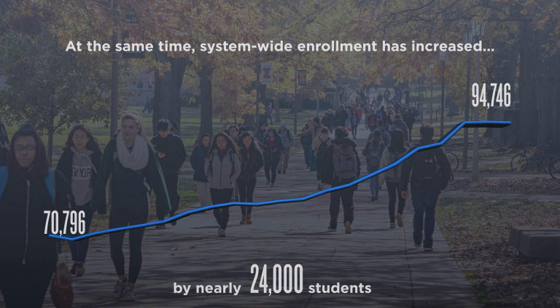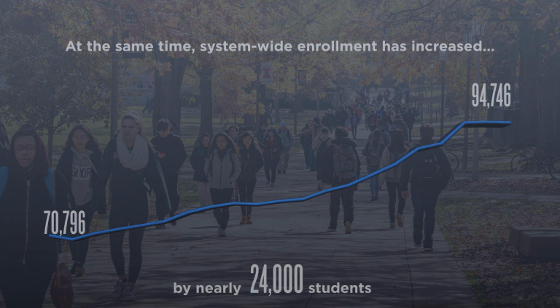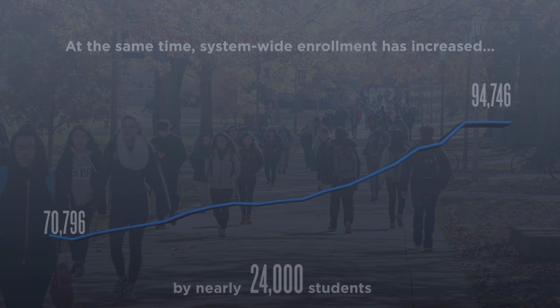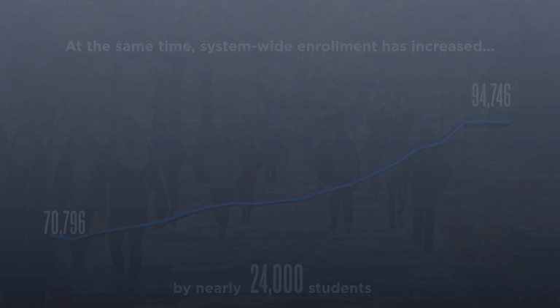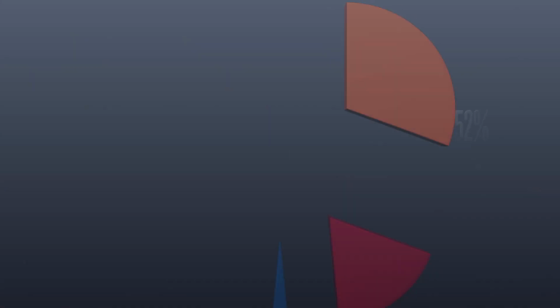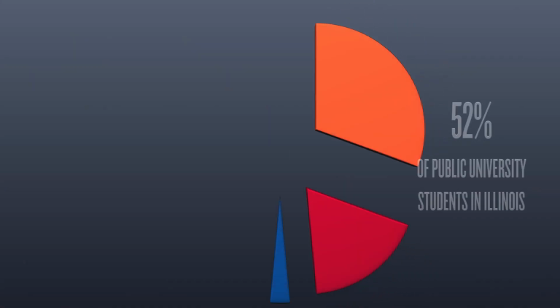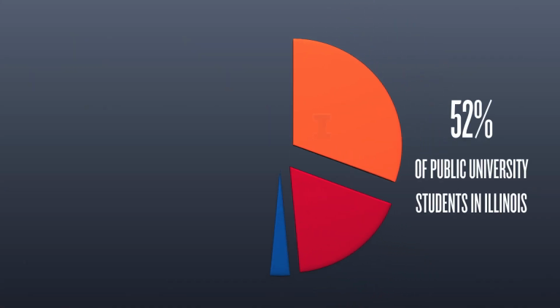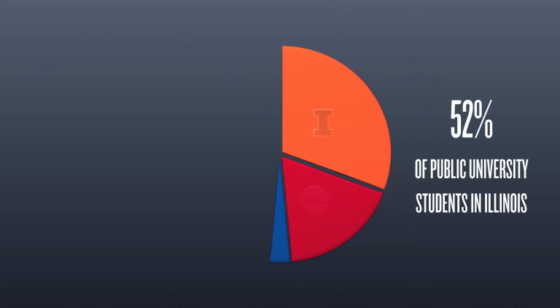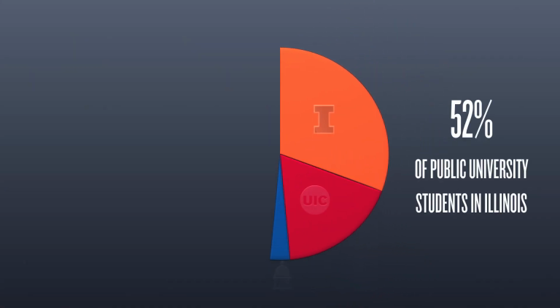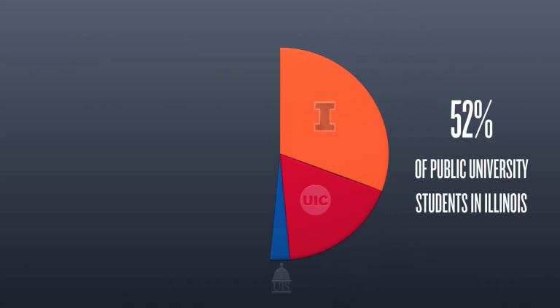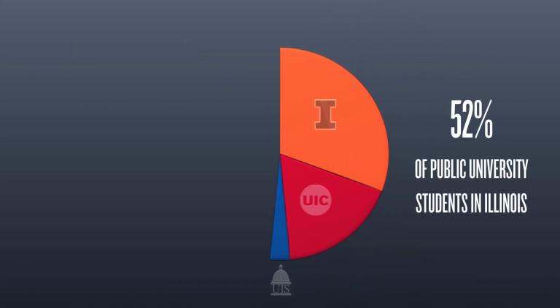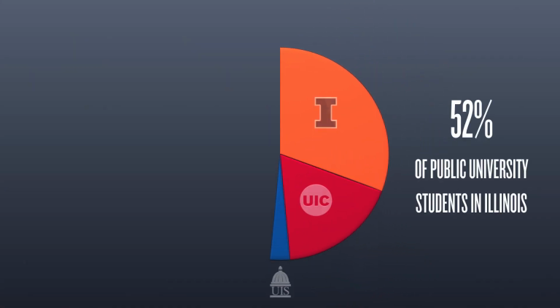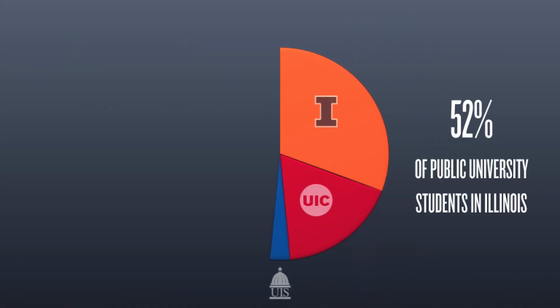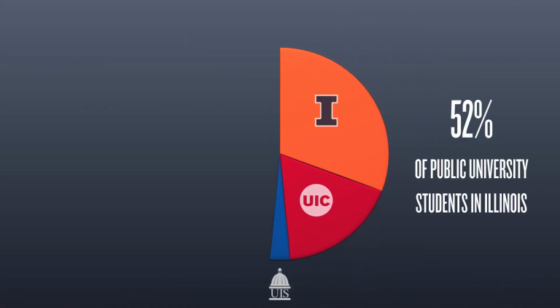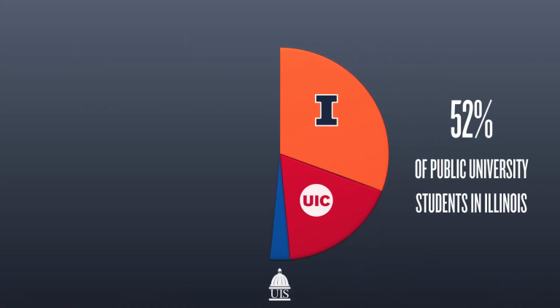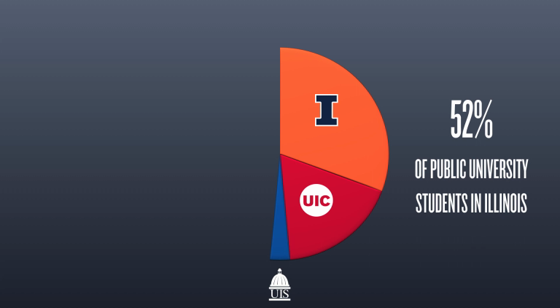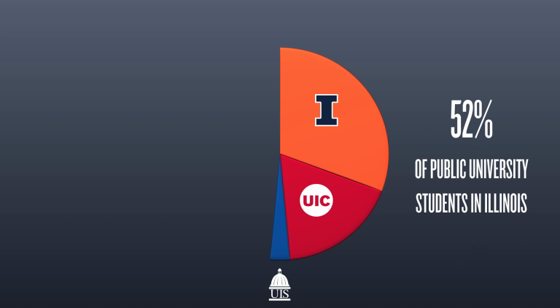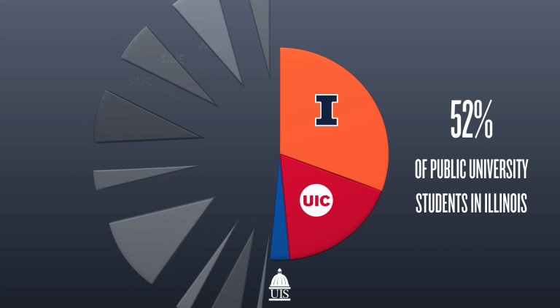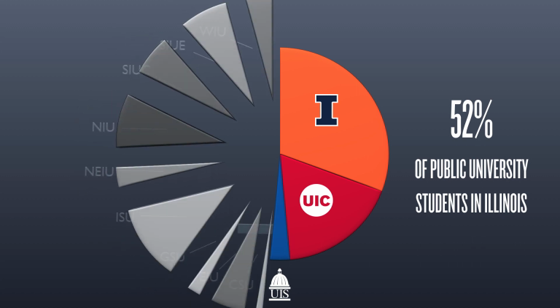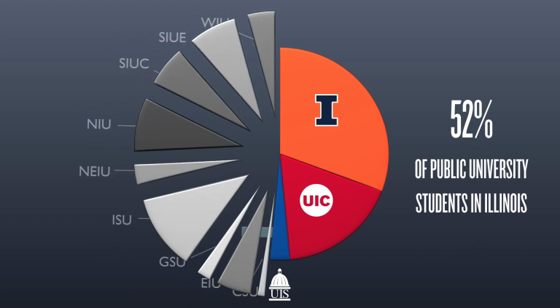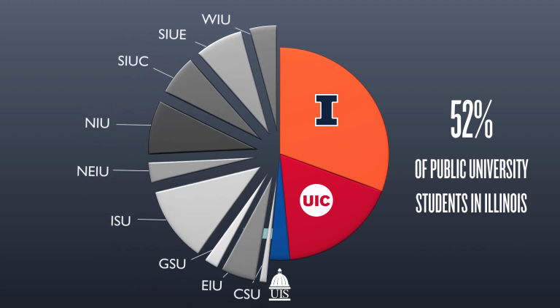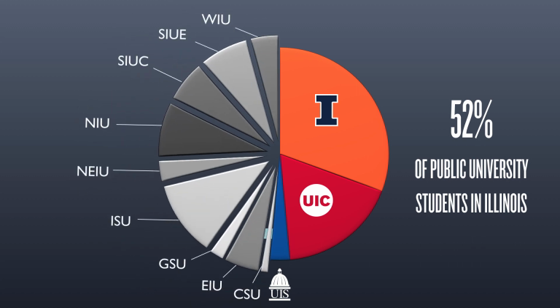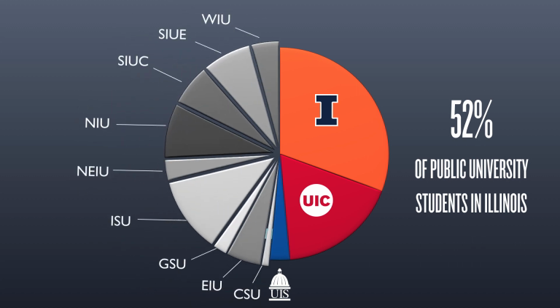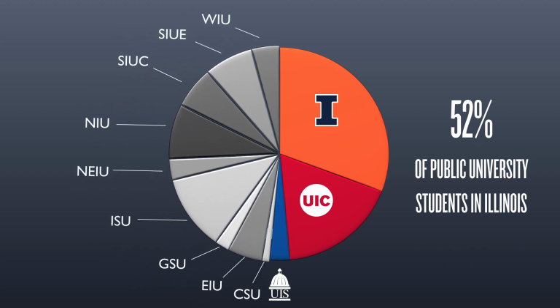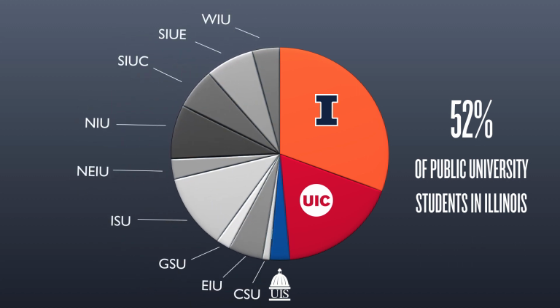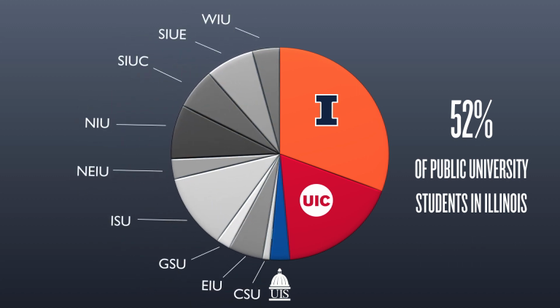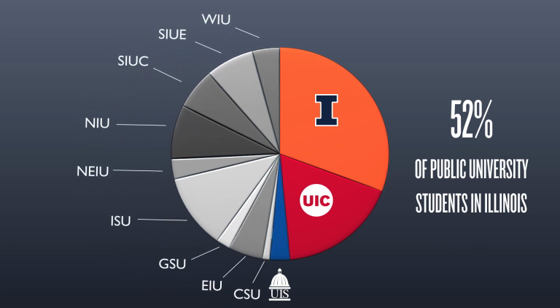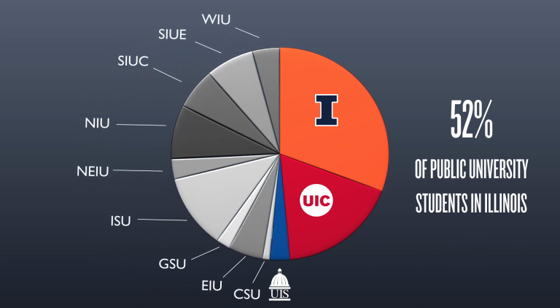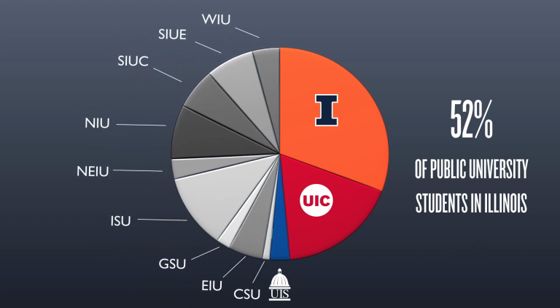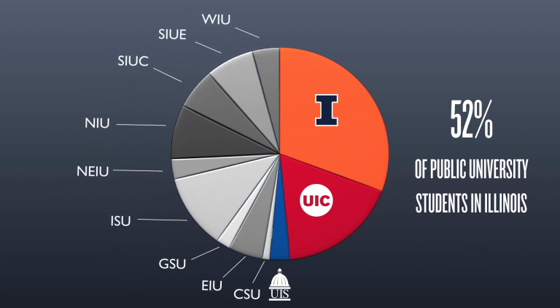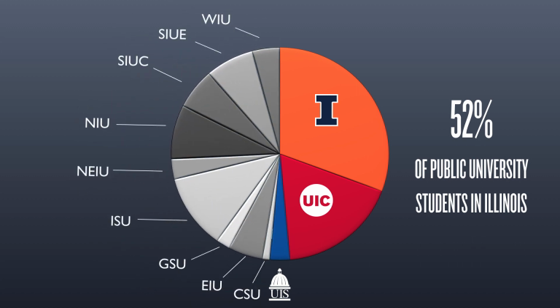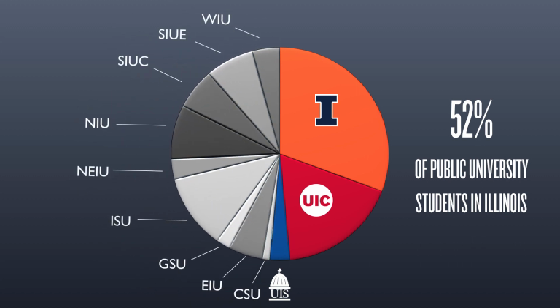In fact, the system's three universities enroll over half of all students attending public universities in the state.